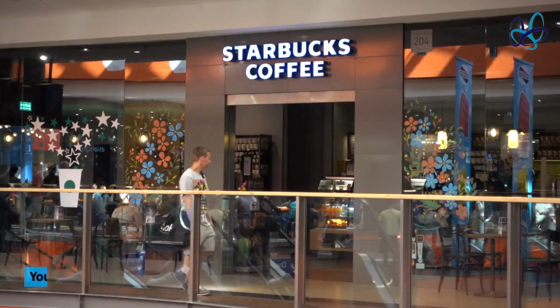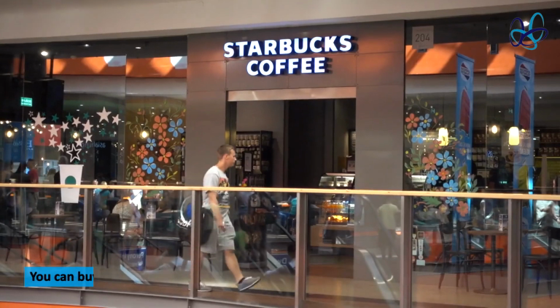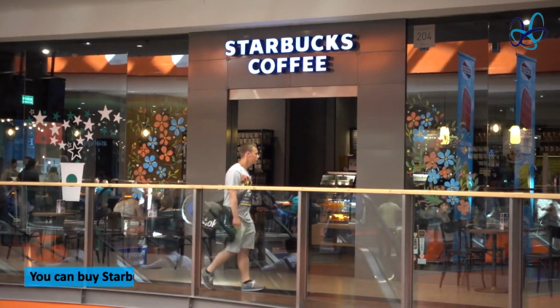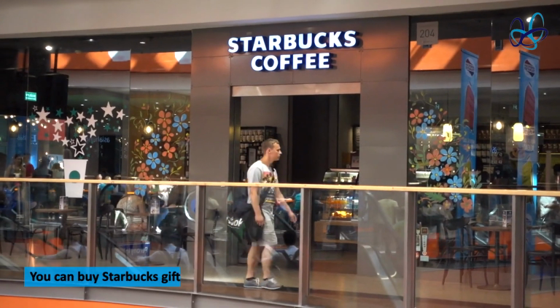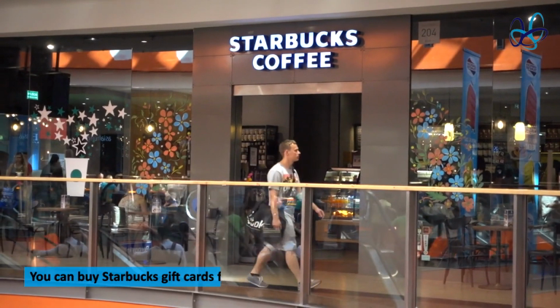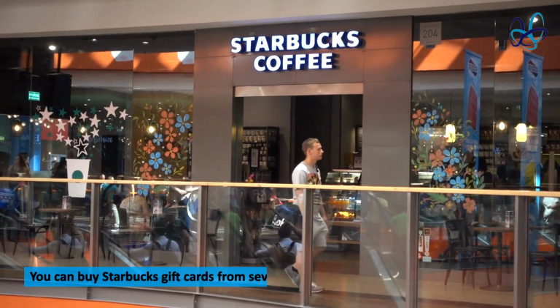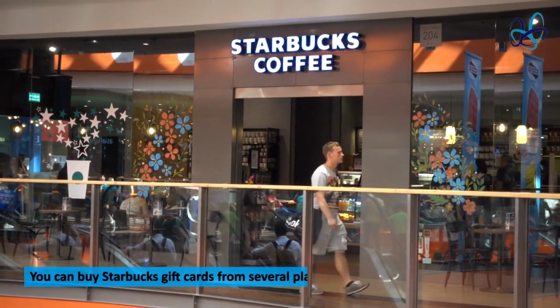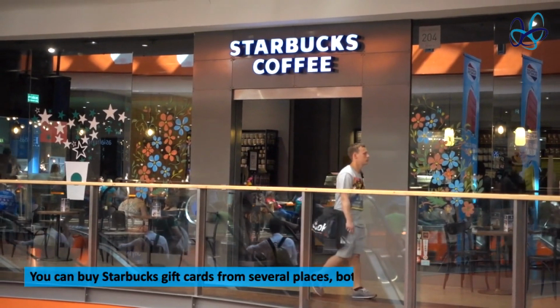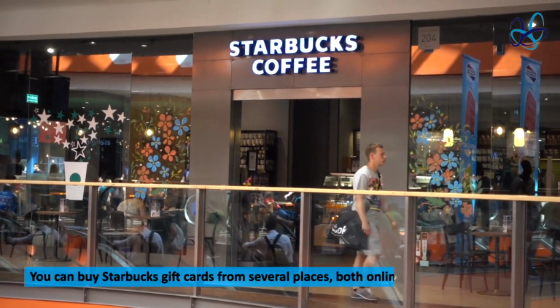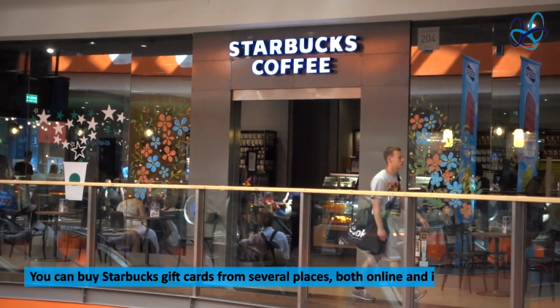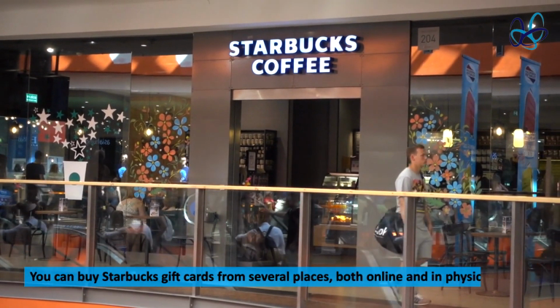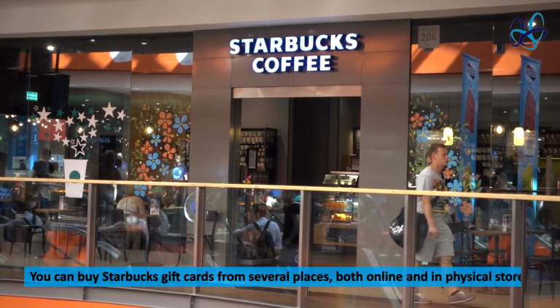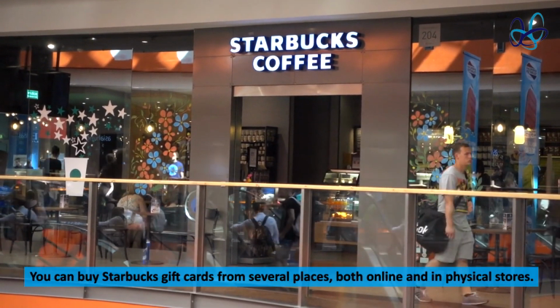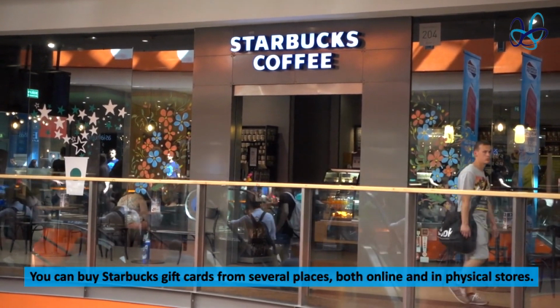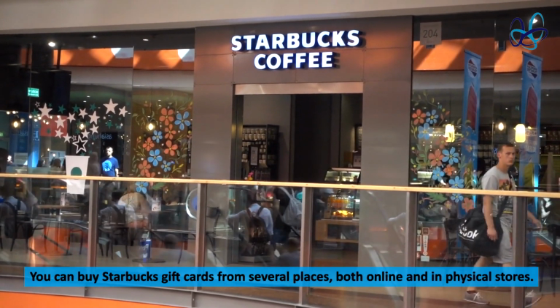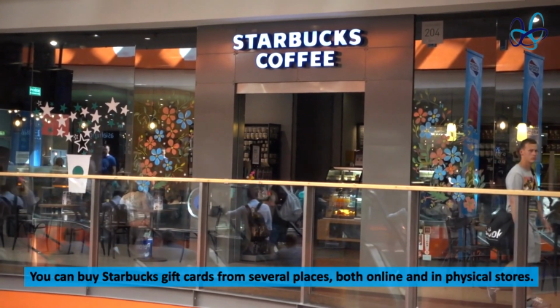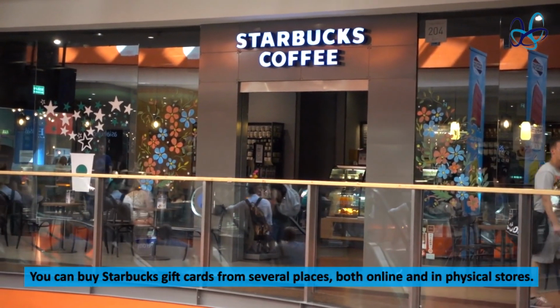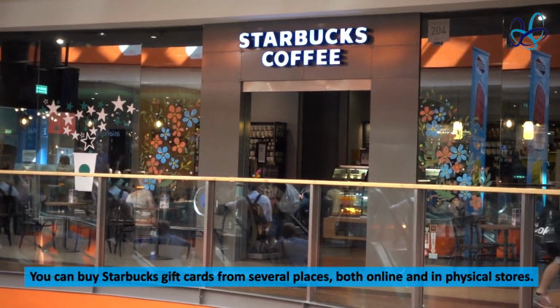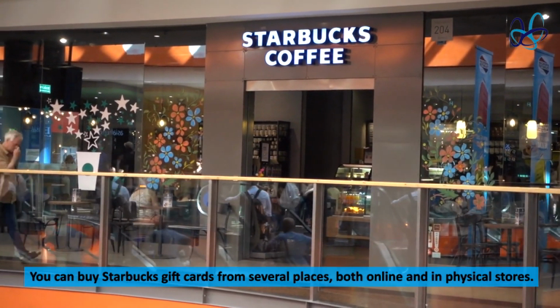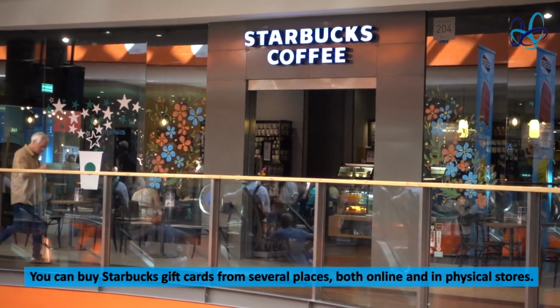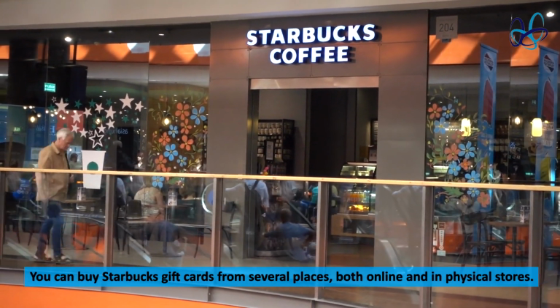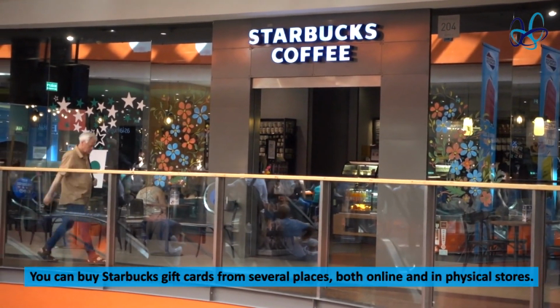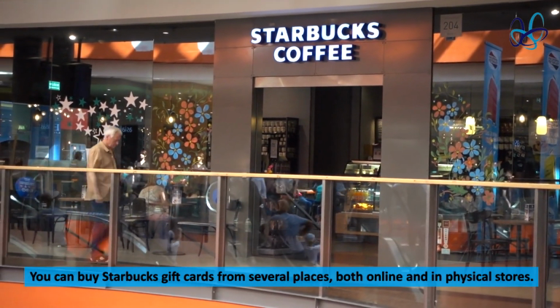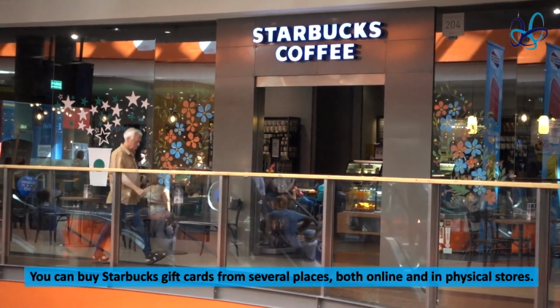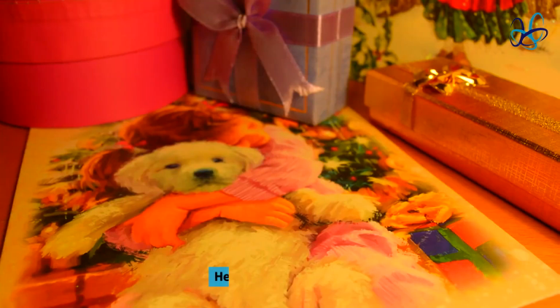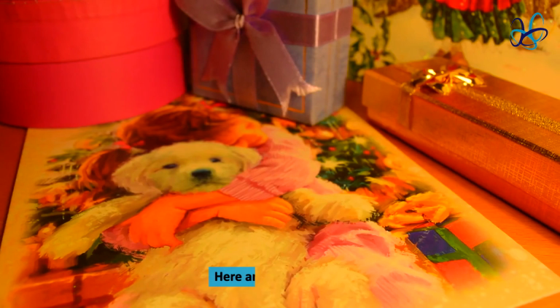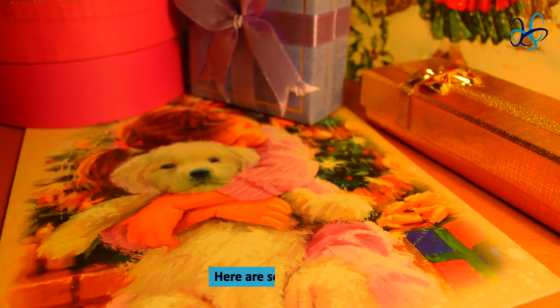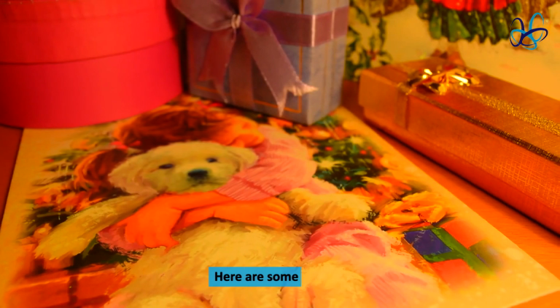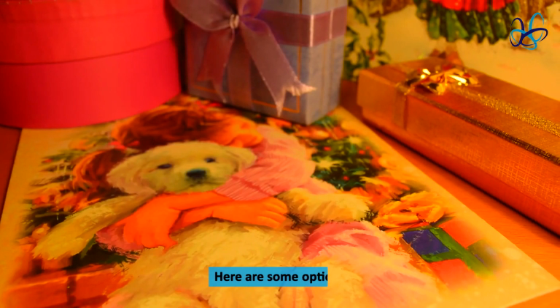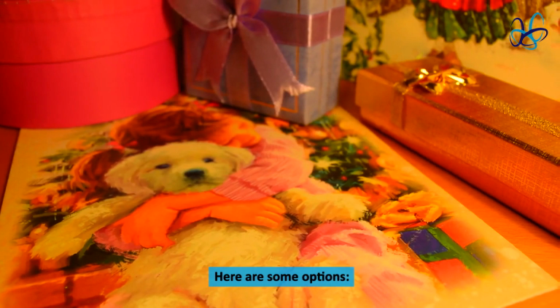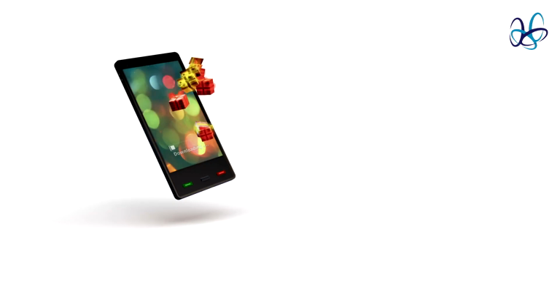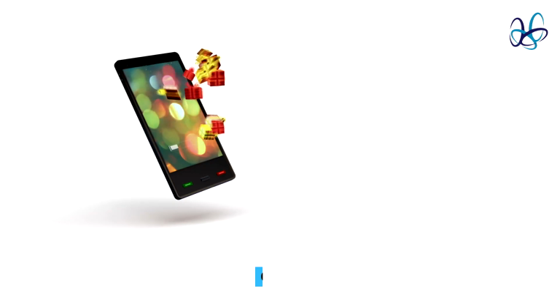You can buy Starbucks gift cards from several places, both online and in physical stores. Here are some options. Online.